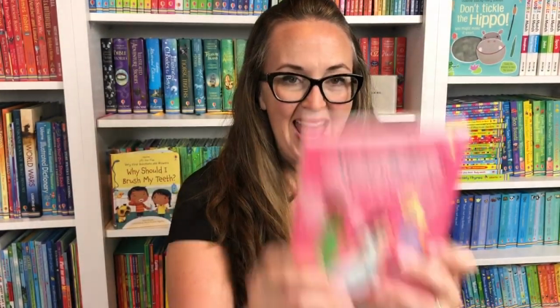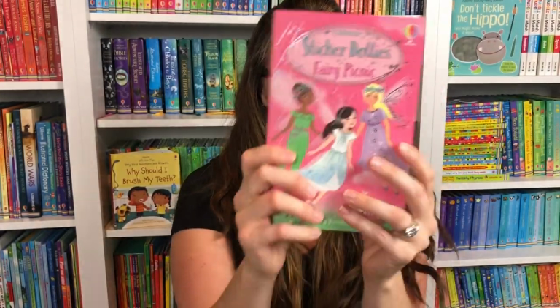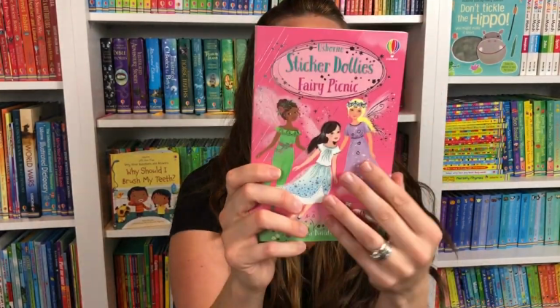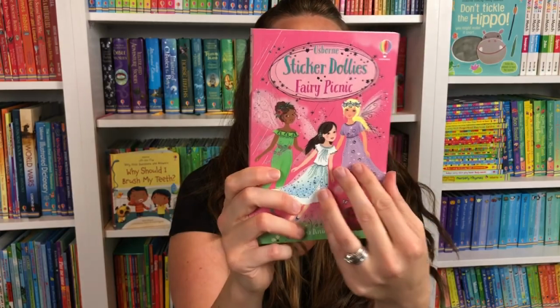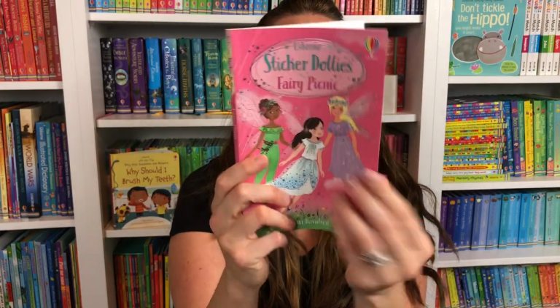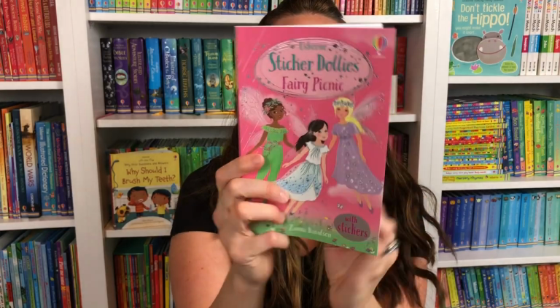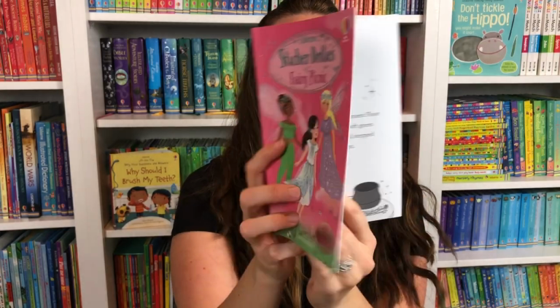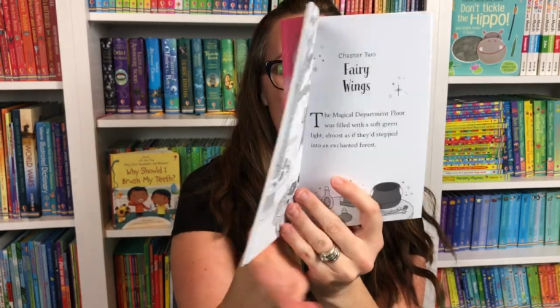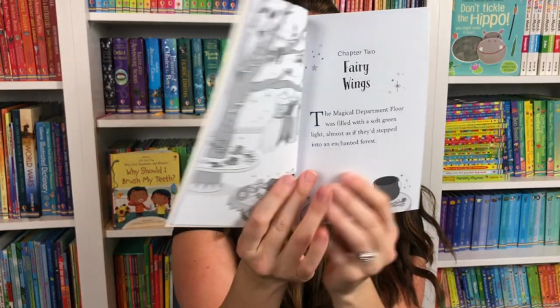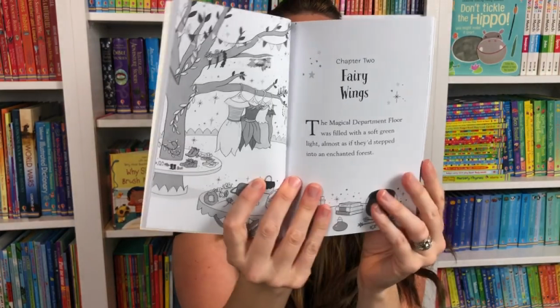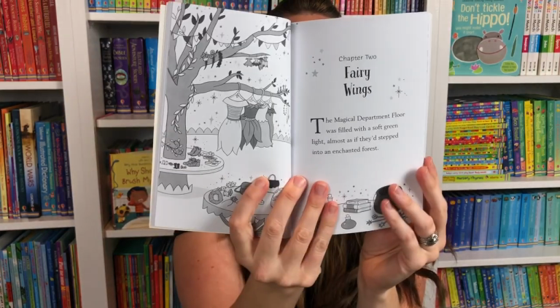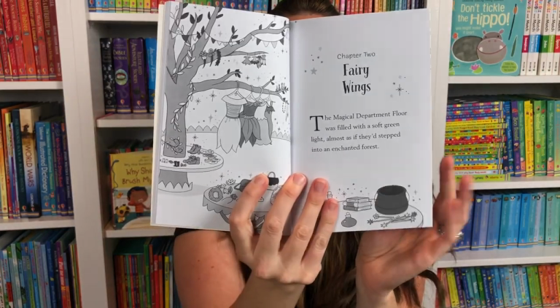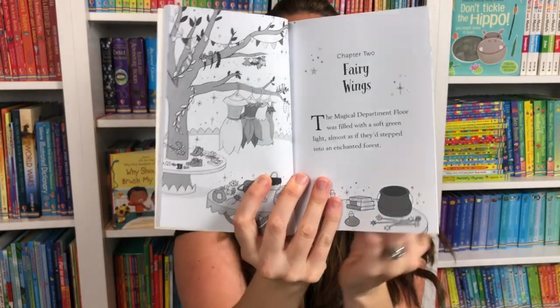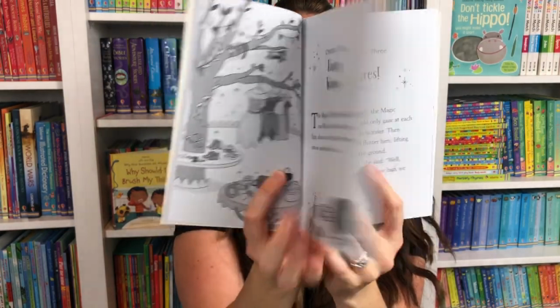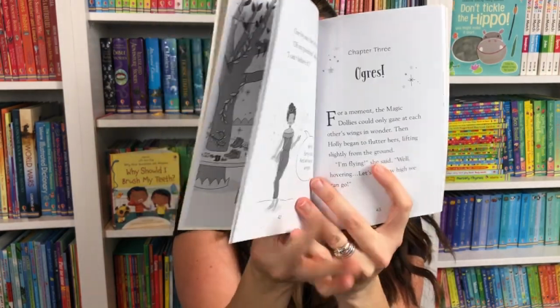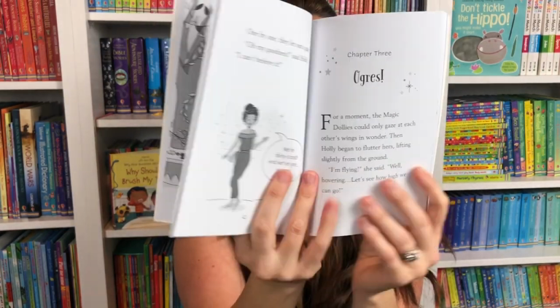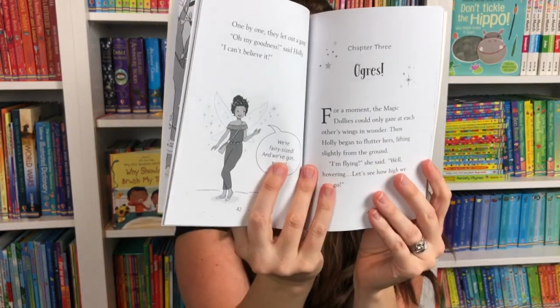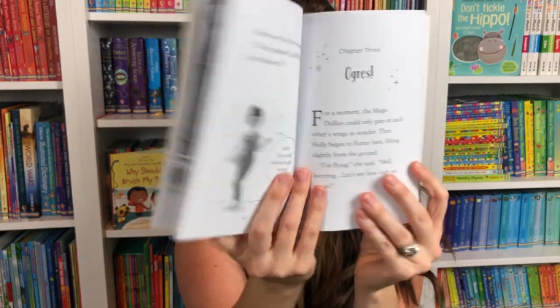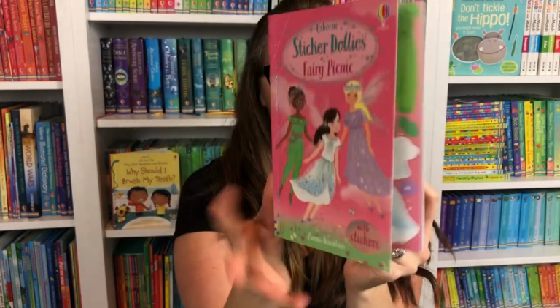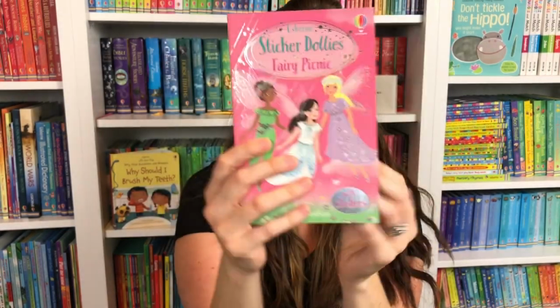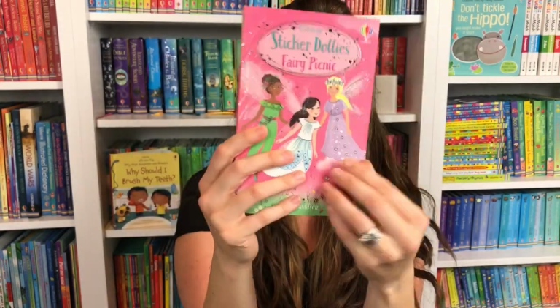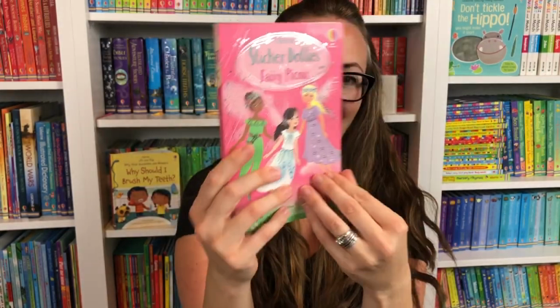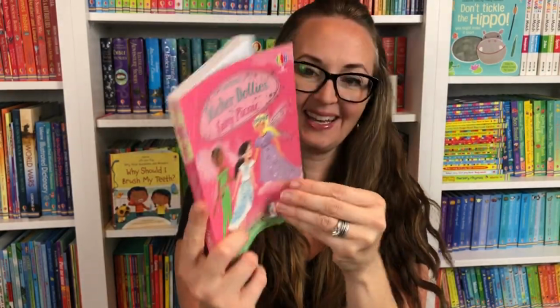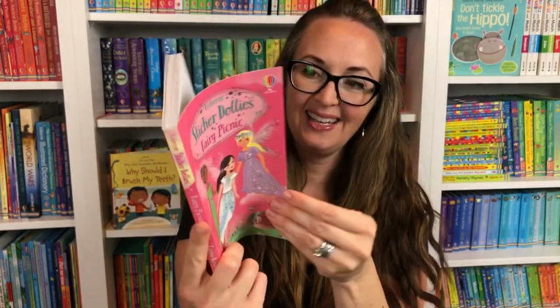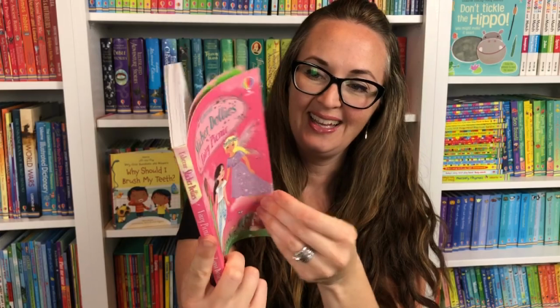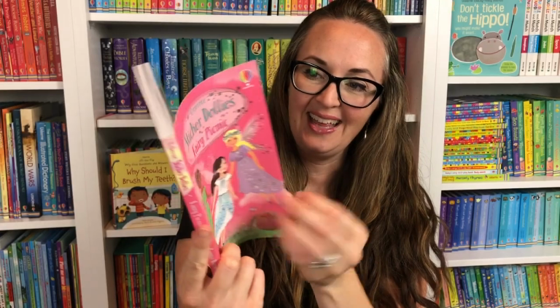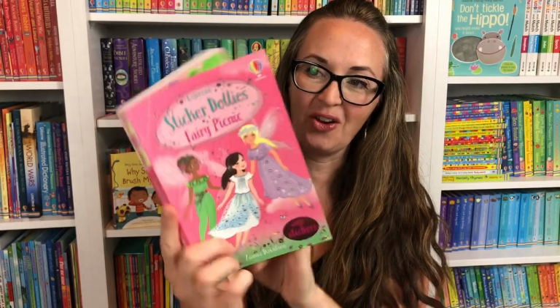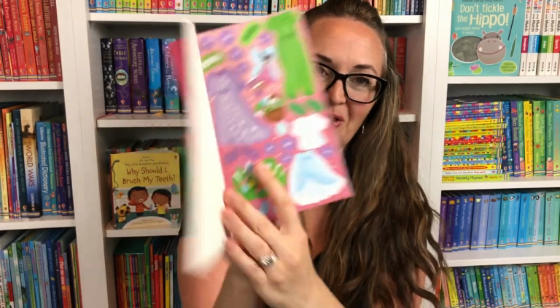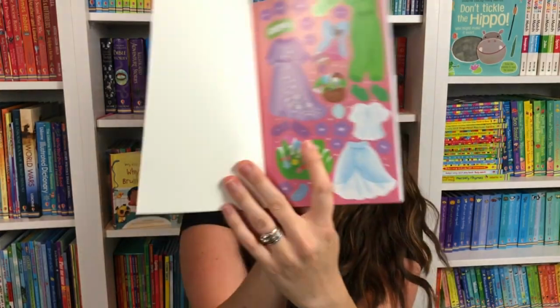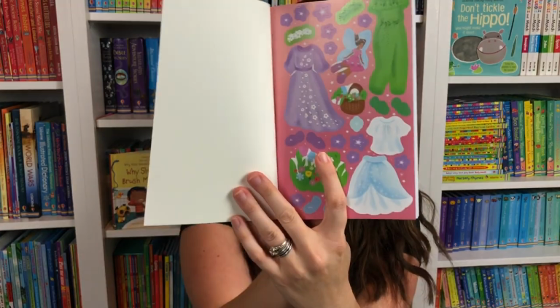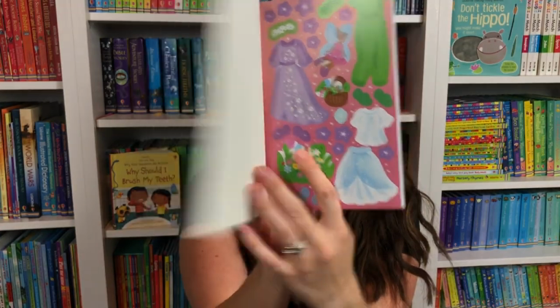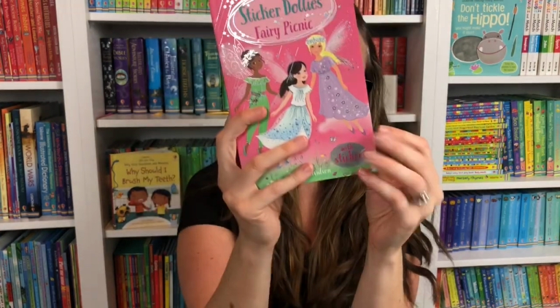This one has the magic dollies who can't wait to go to a fairy picnic, and there are those stickers in the front.